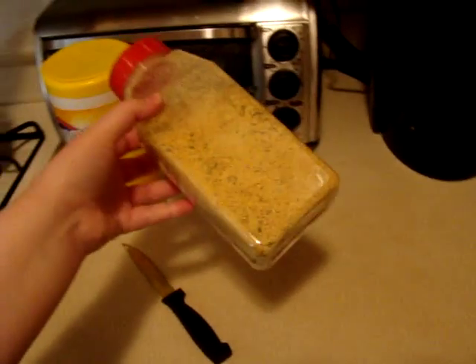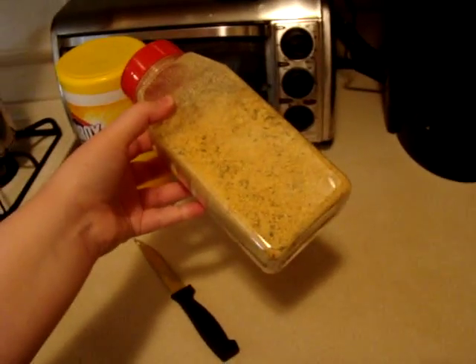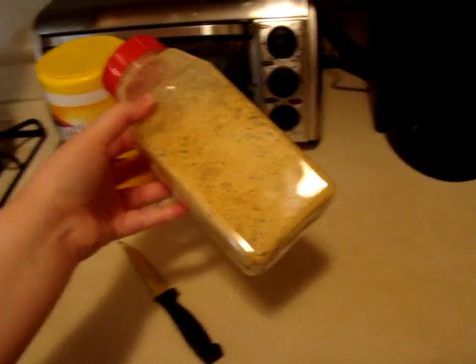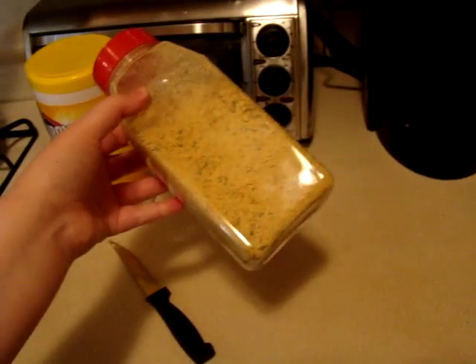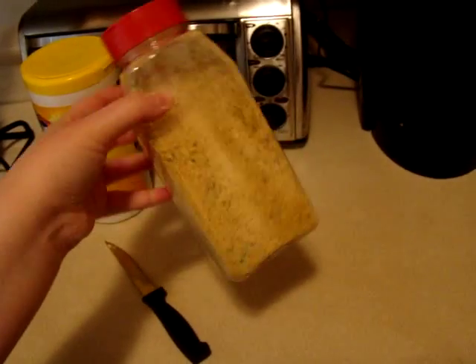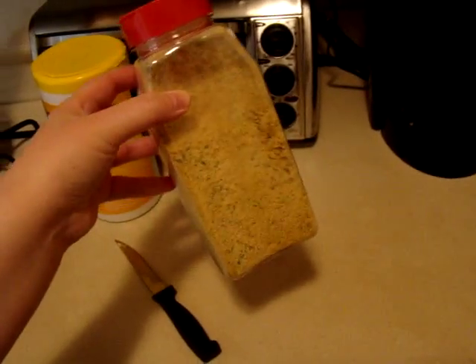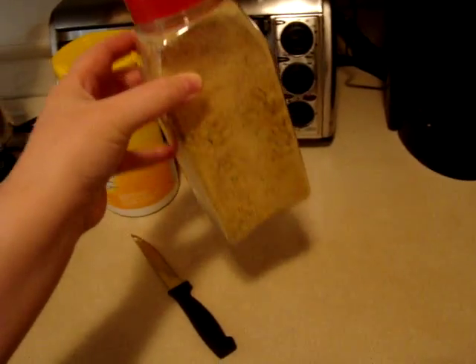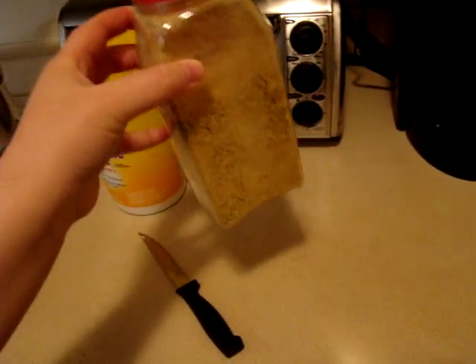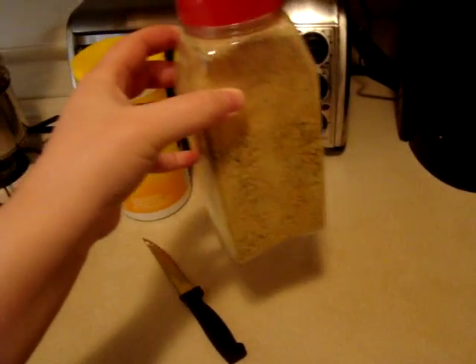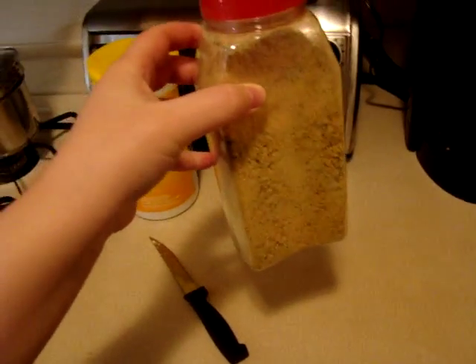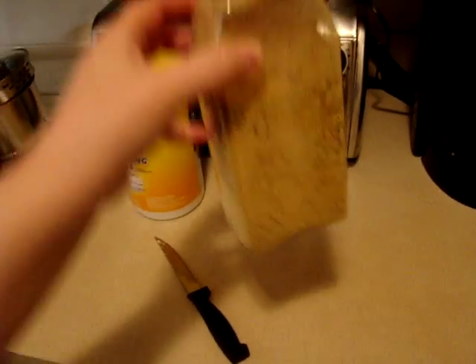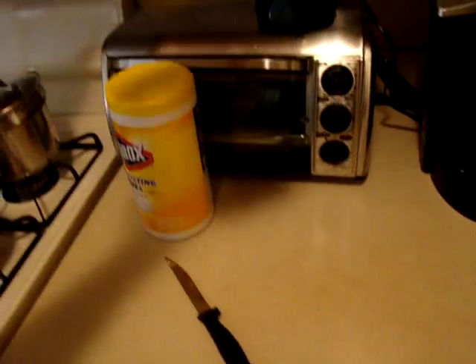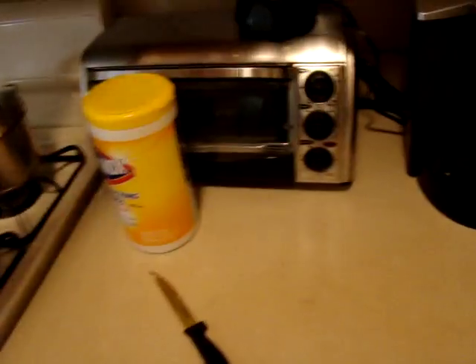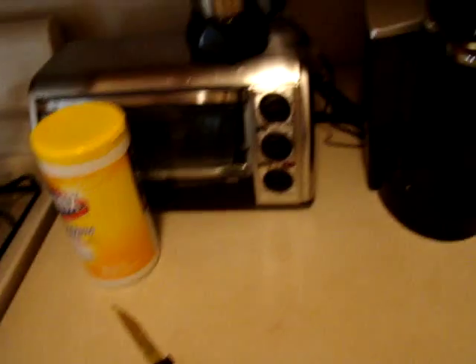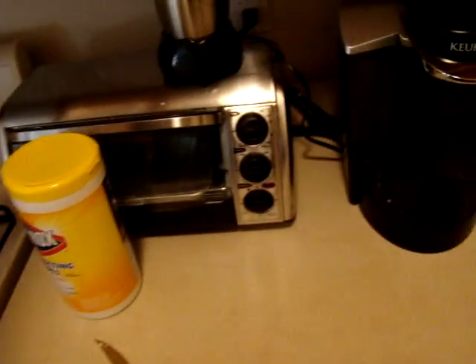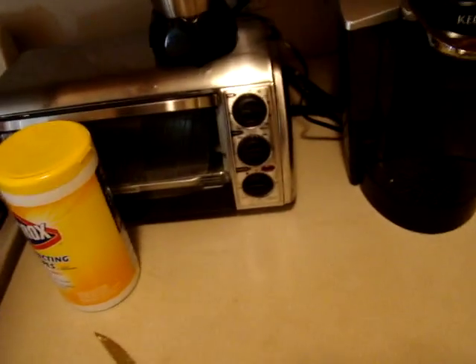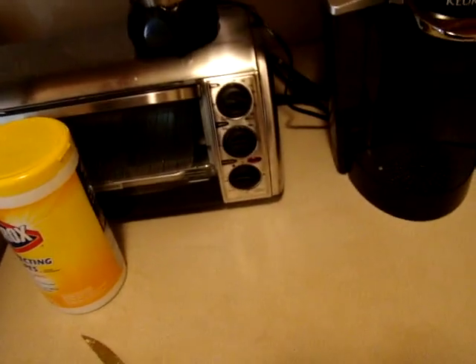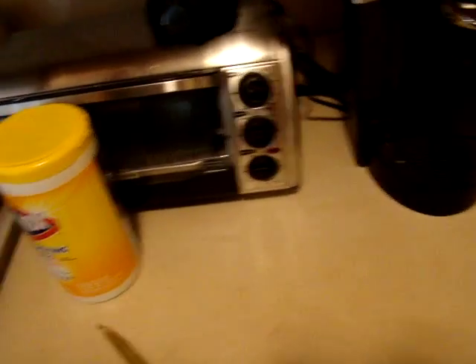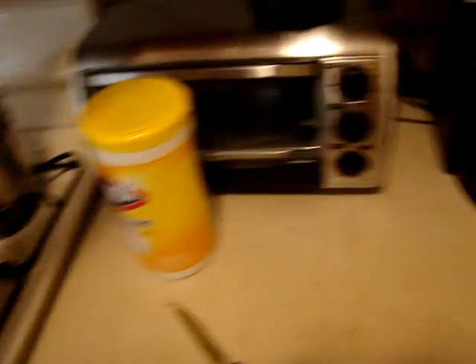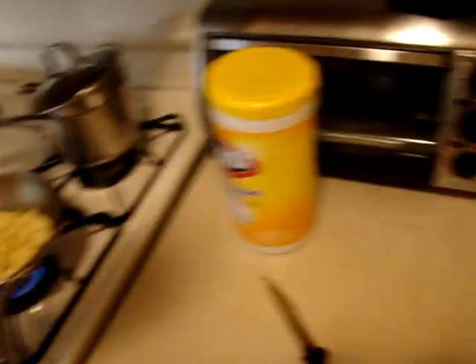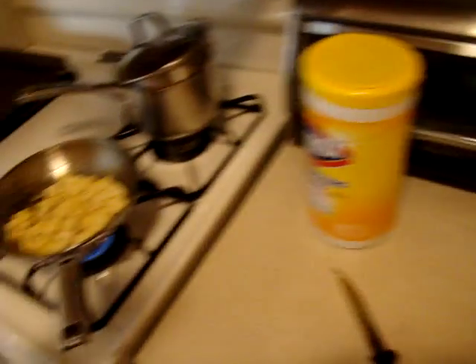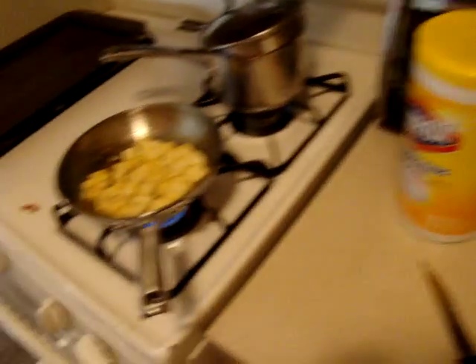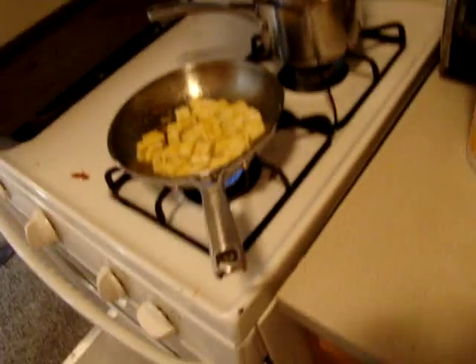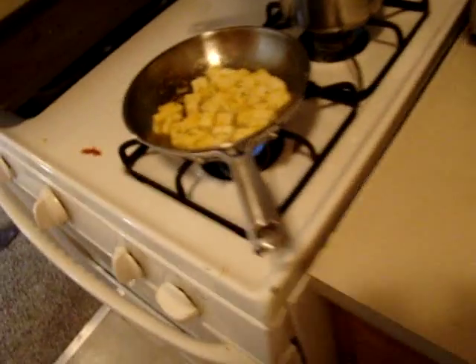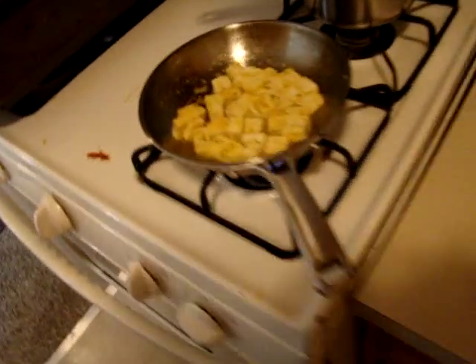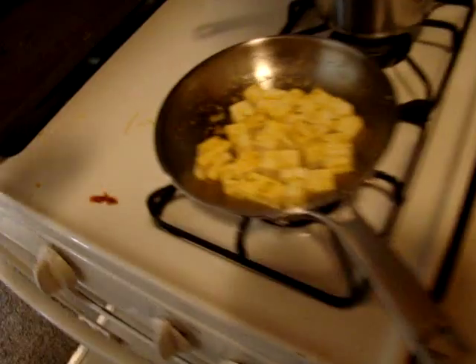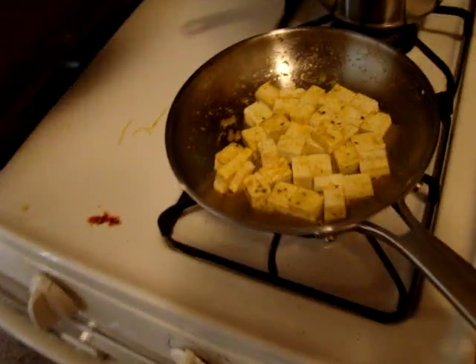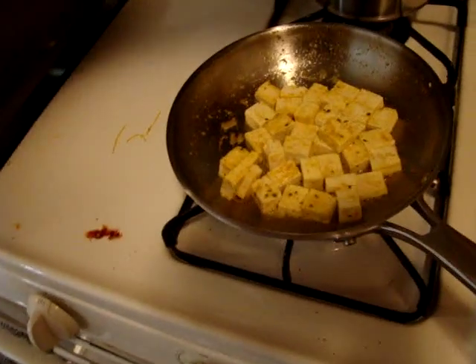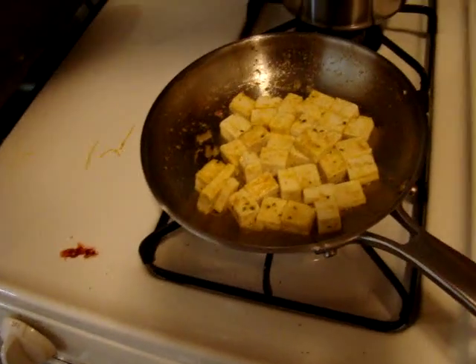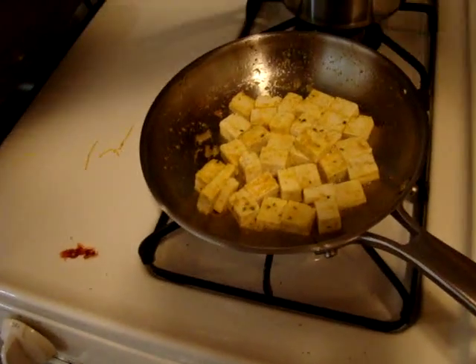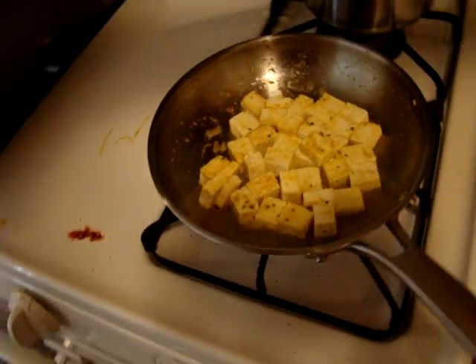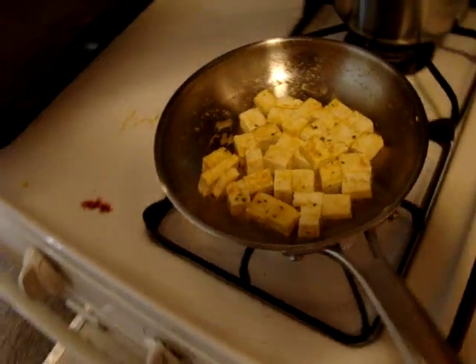My mom got them for me because it was so delicious. Just a little bit of salt, so those are frying up.